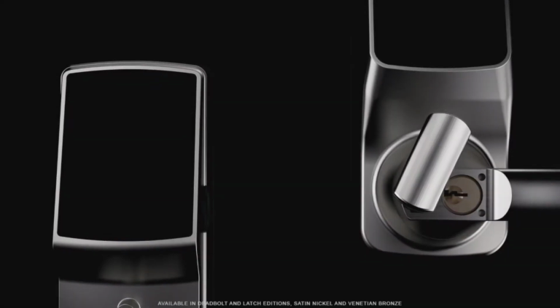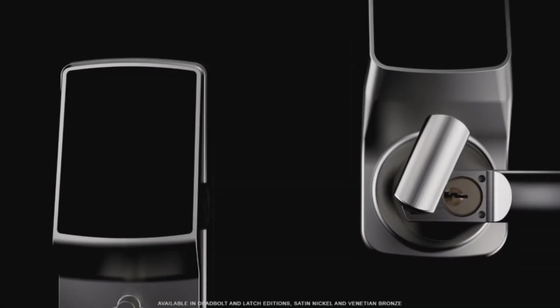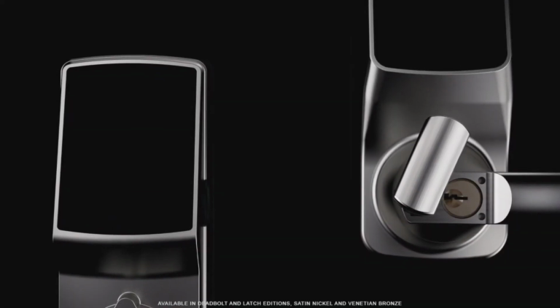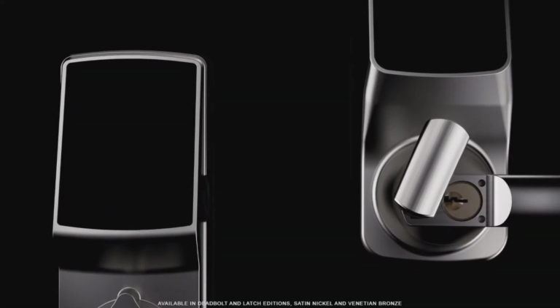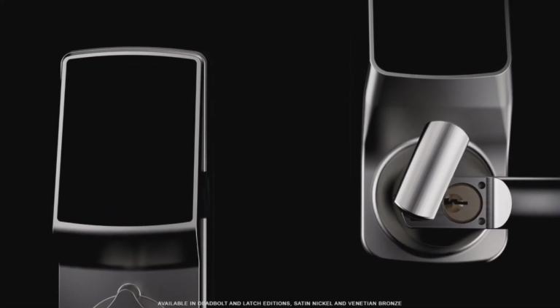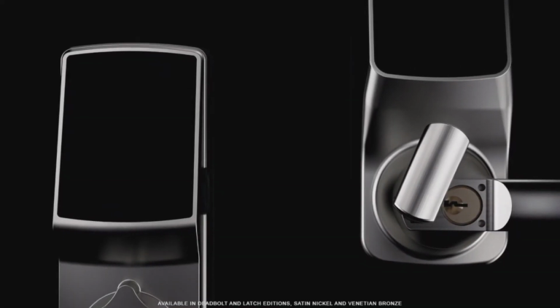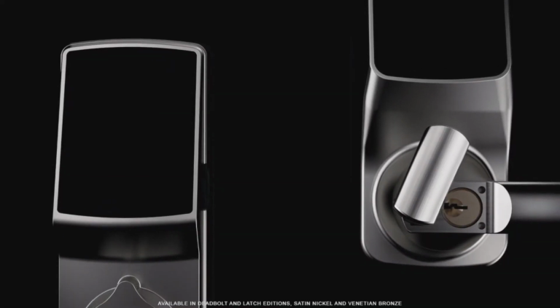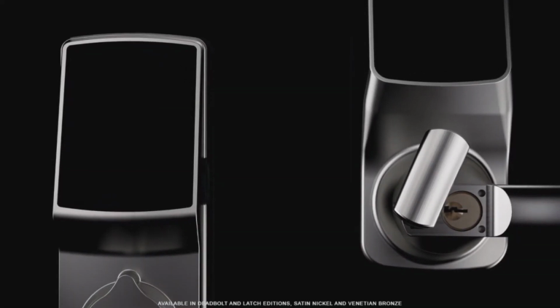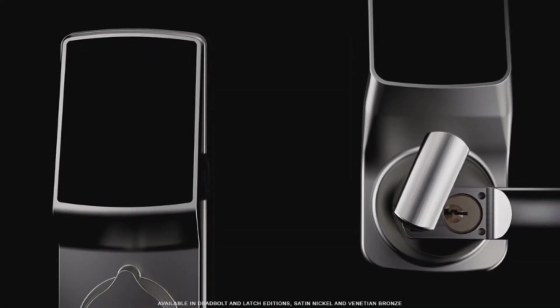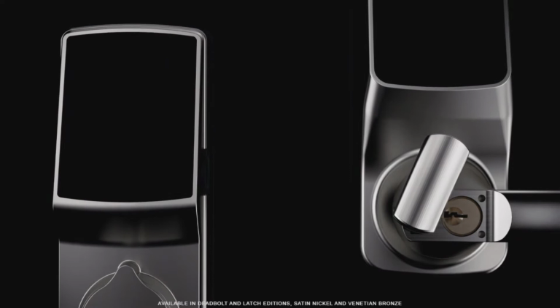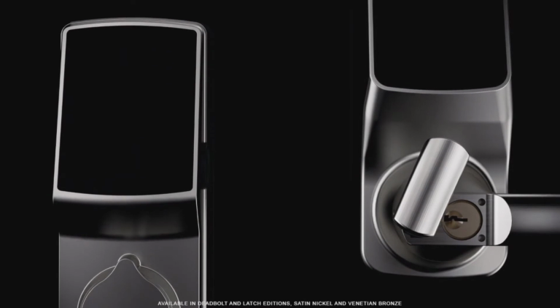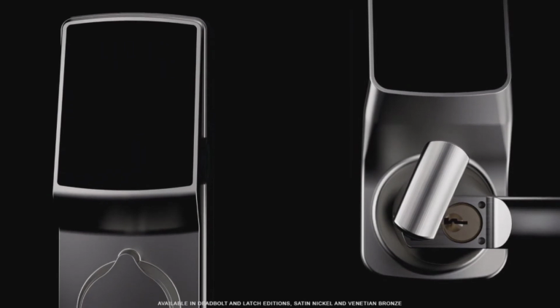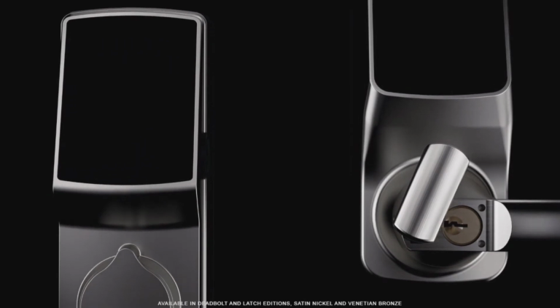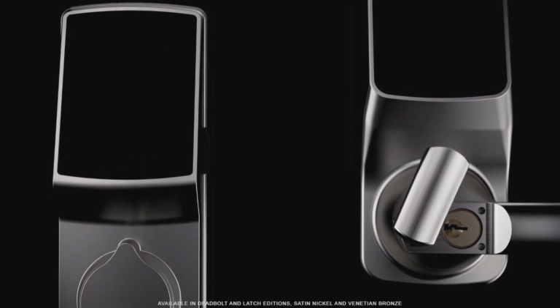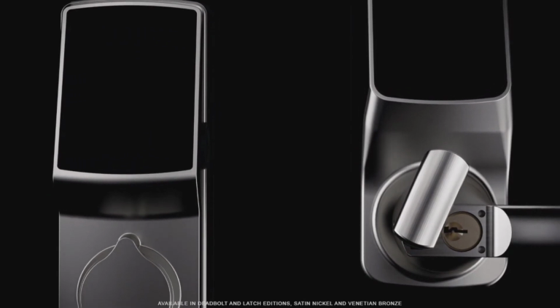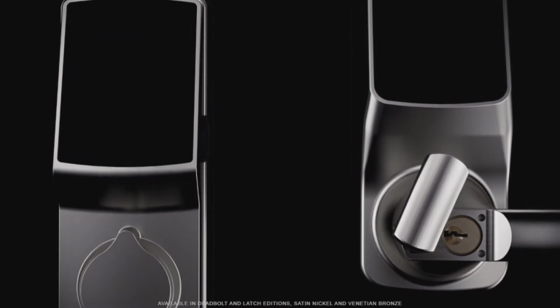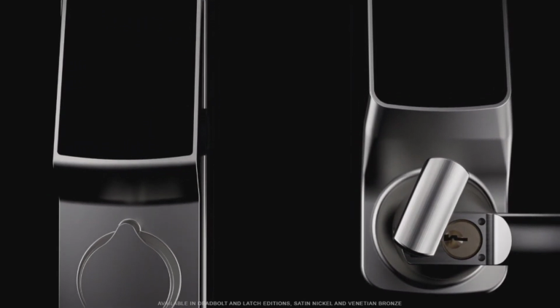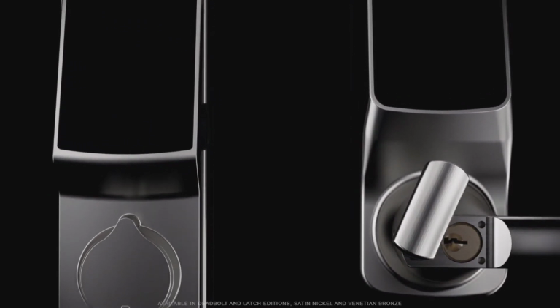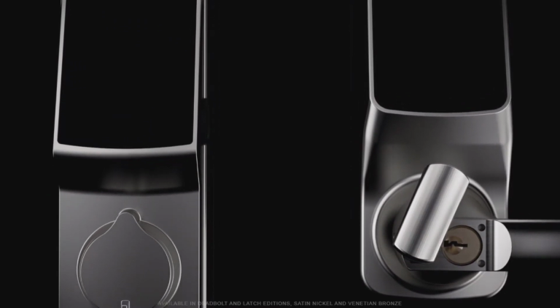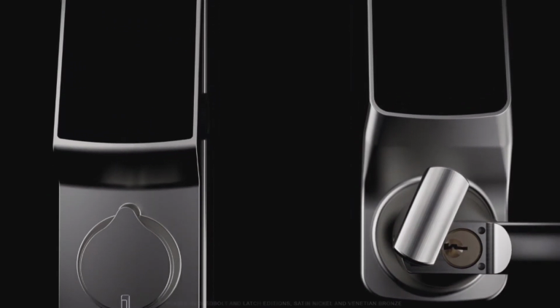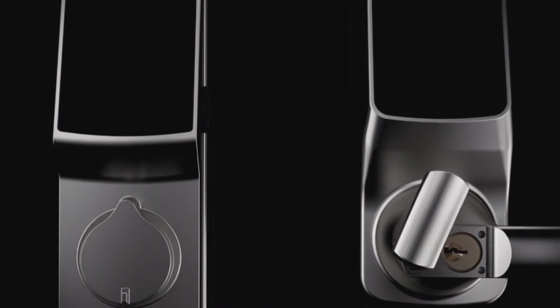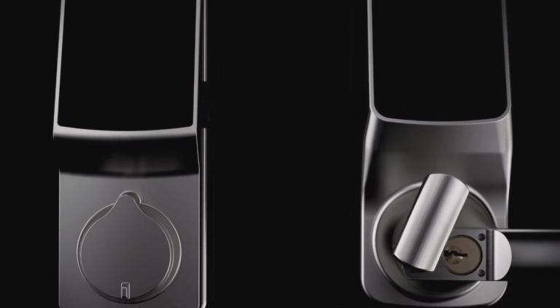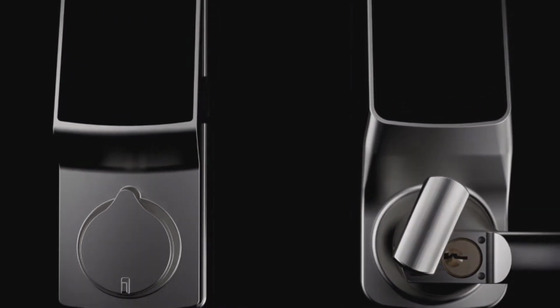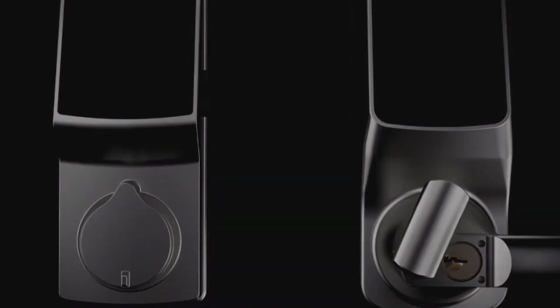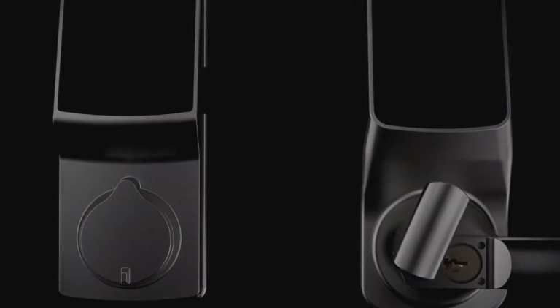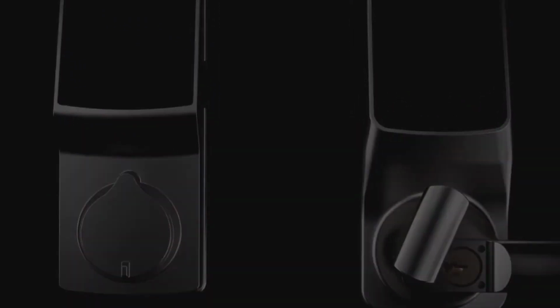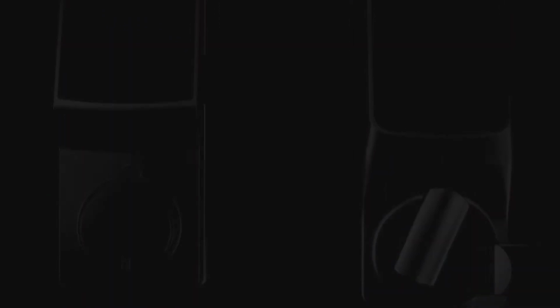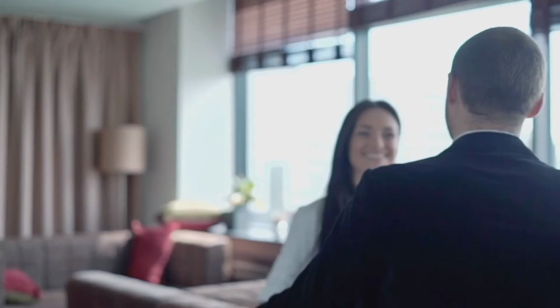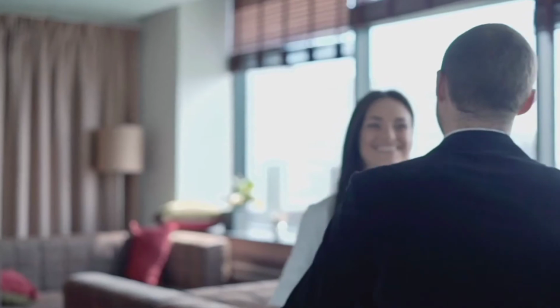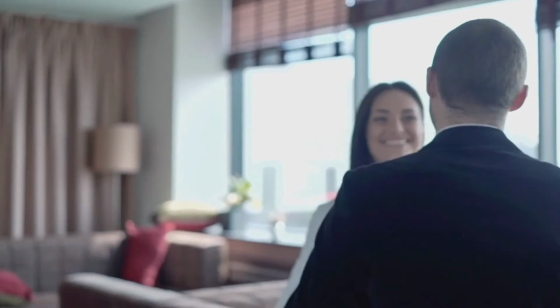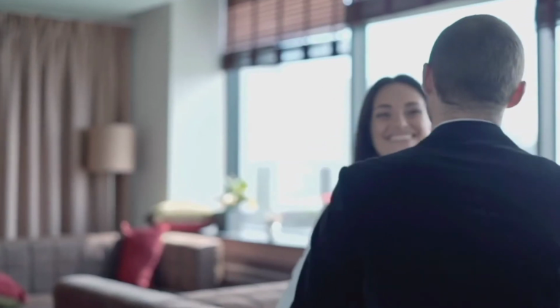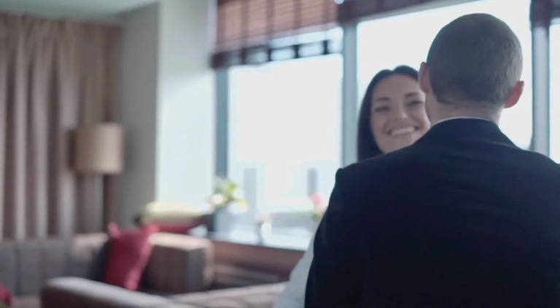Lockly Secure works universally for most doors and is available in deadbolt and latch editions.